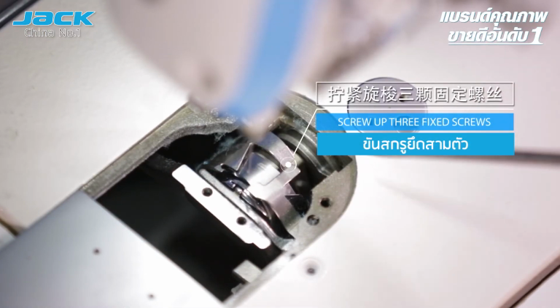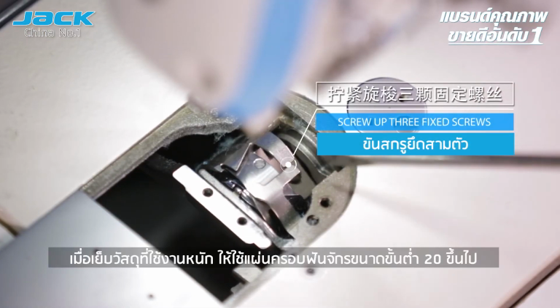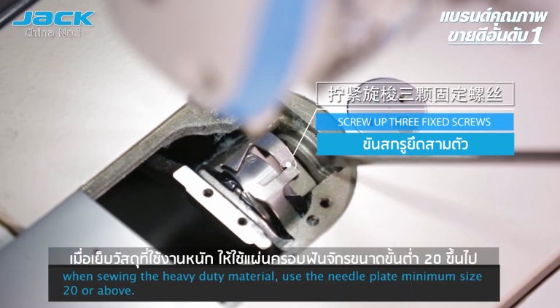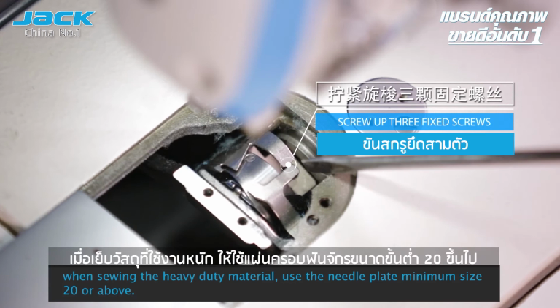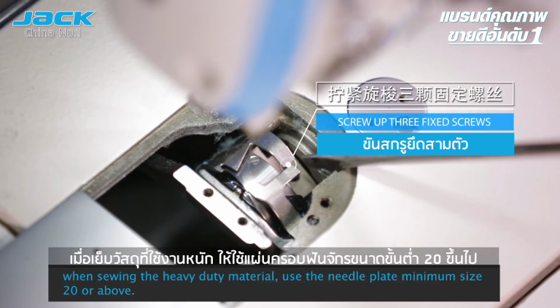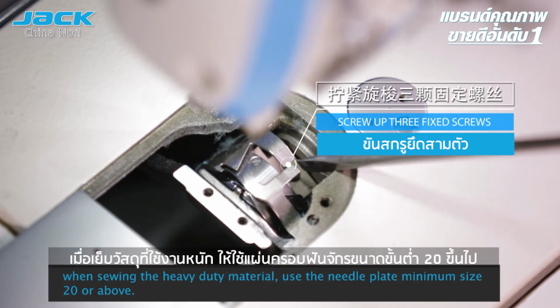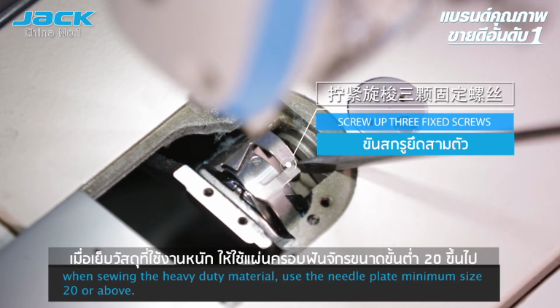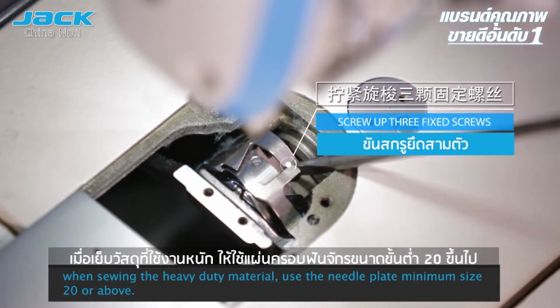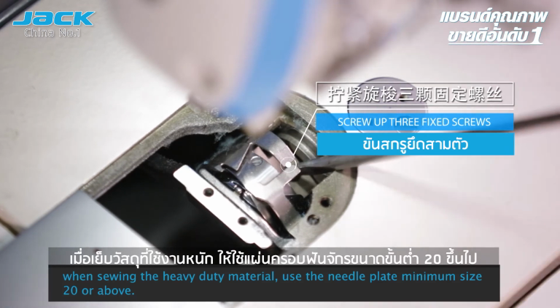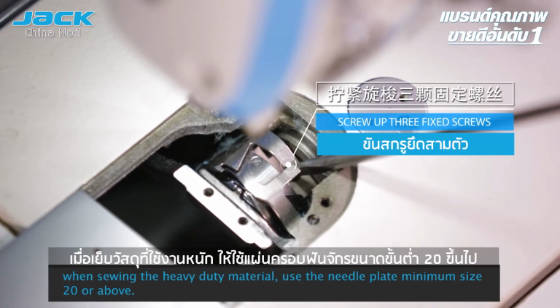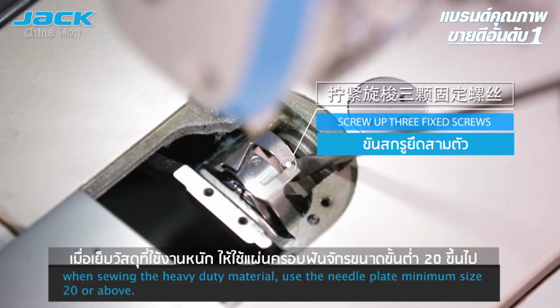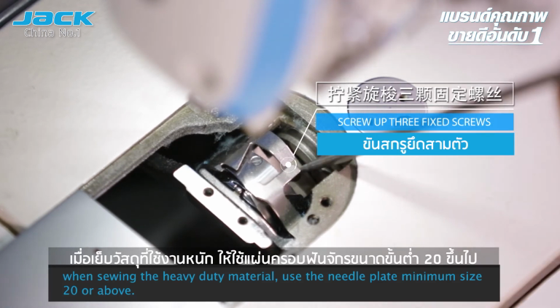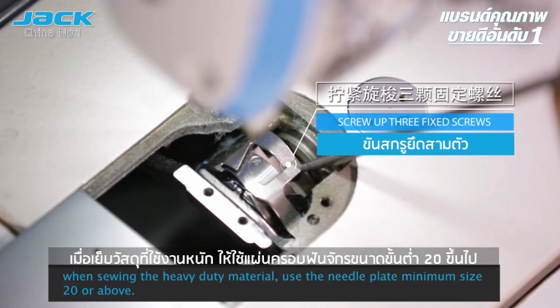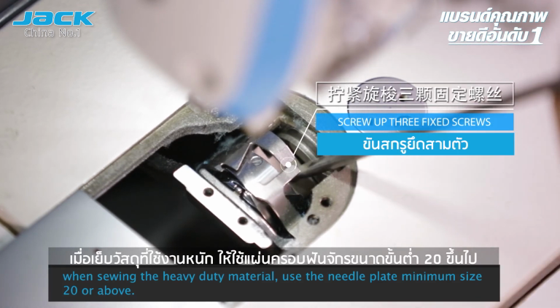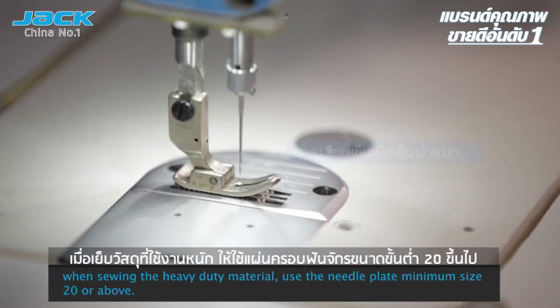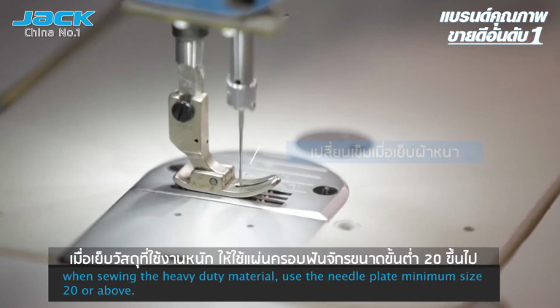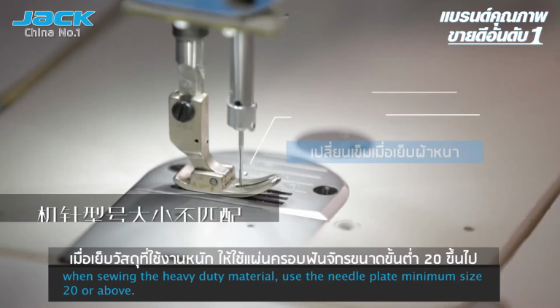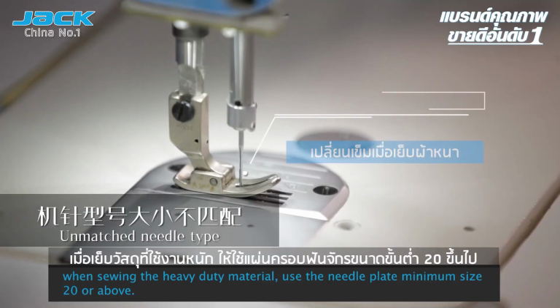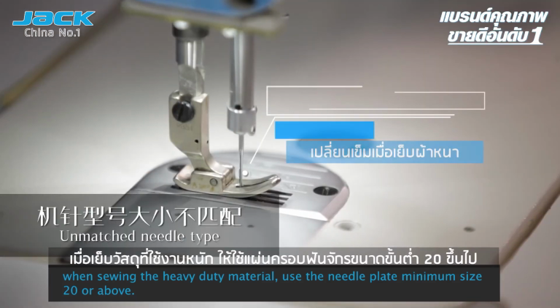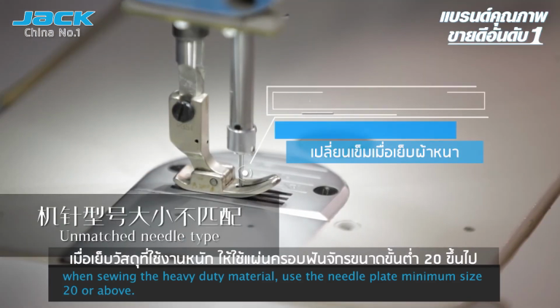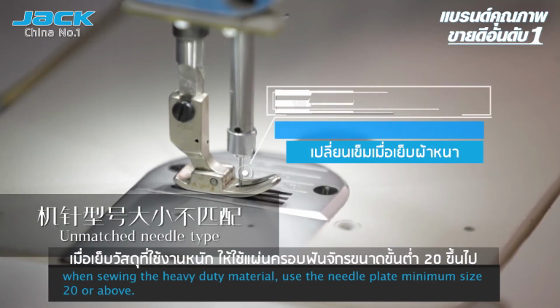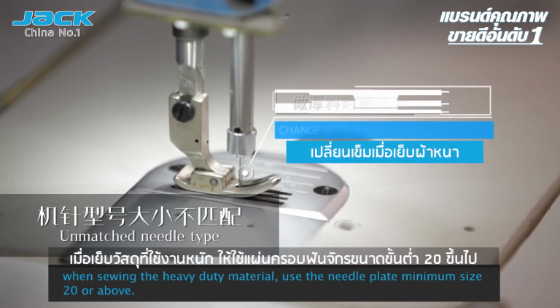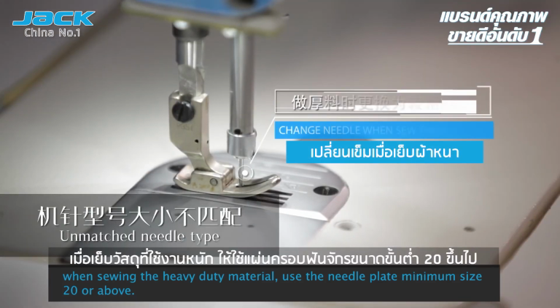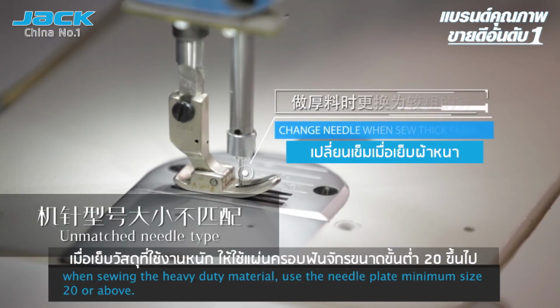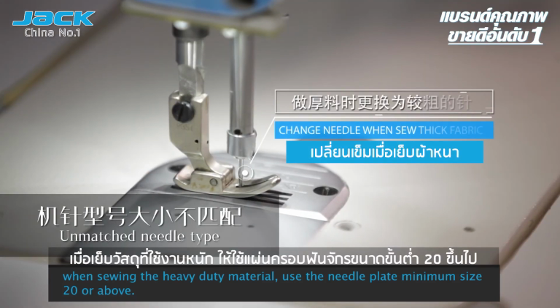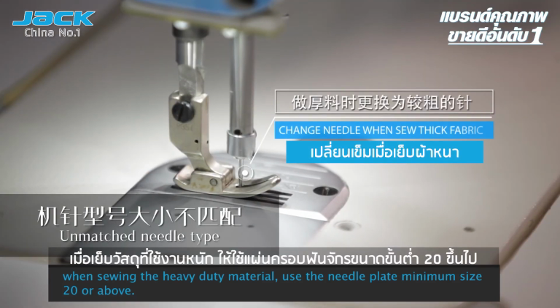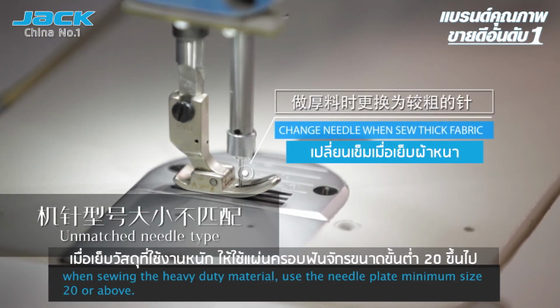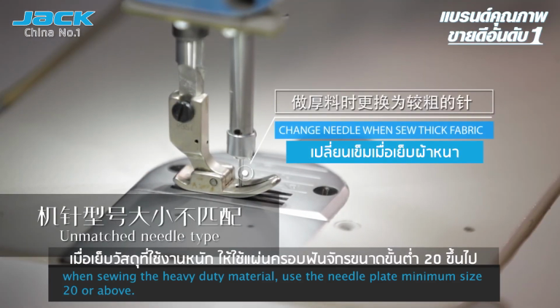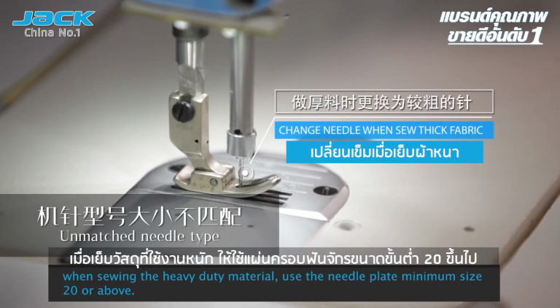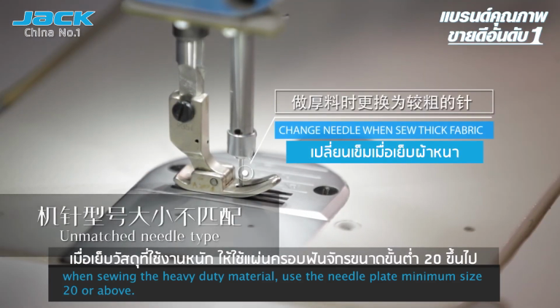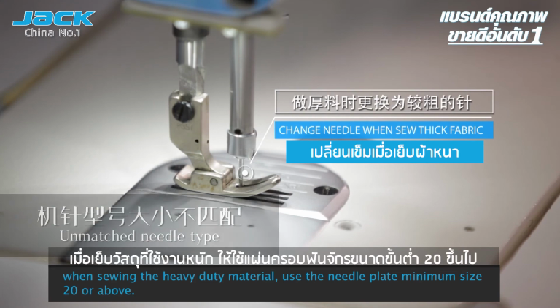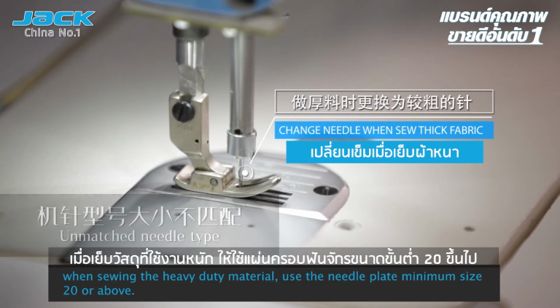When sewing heavy duty material, use a needle plate with a minimum size of 20 or above.